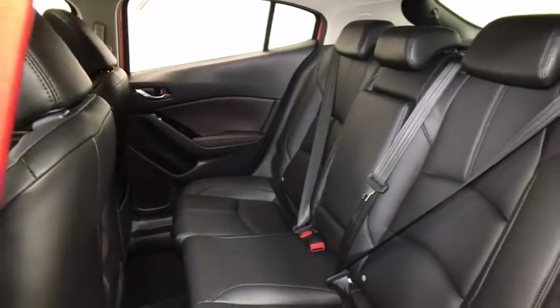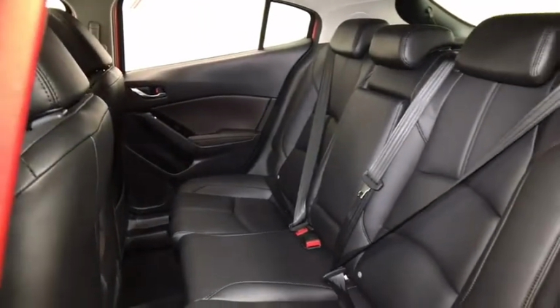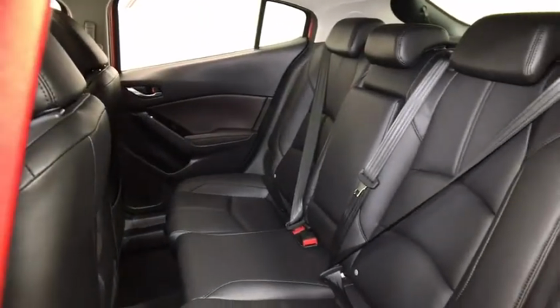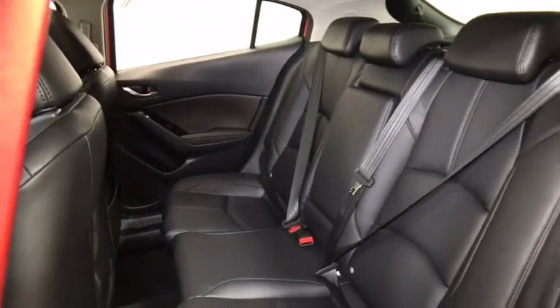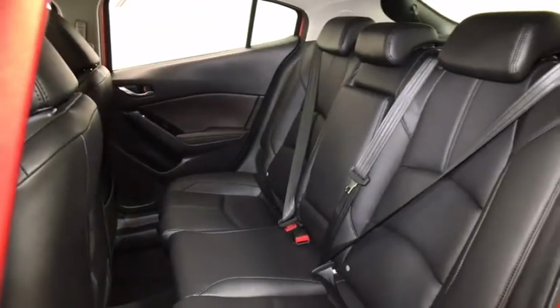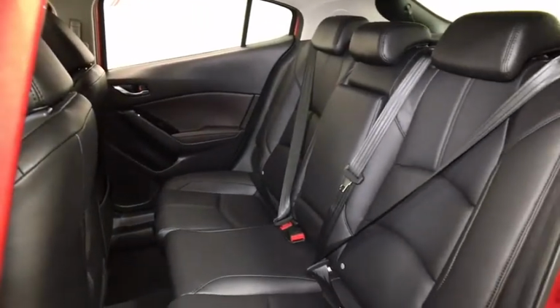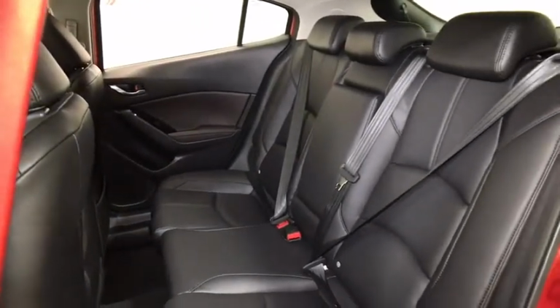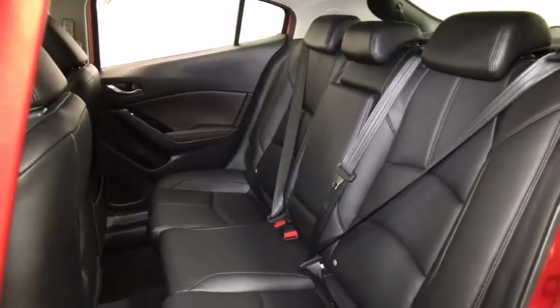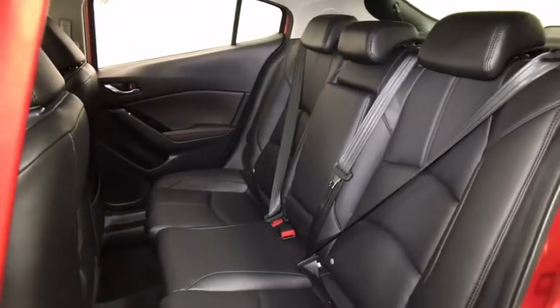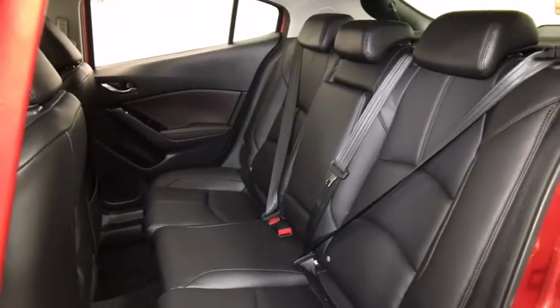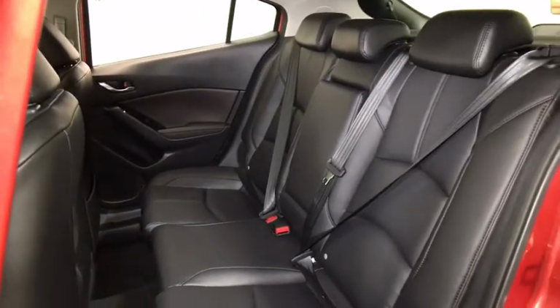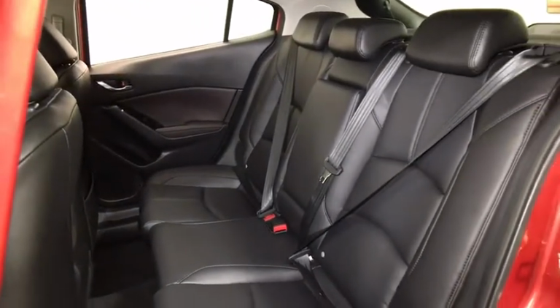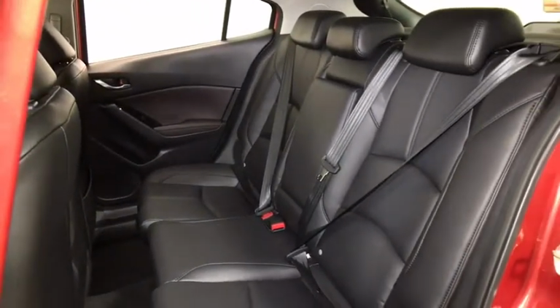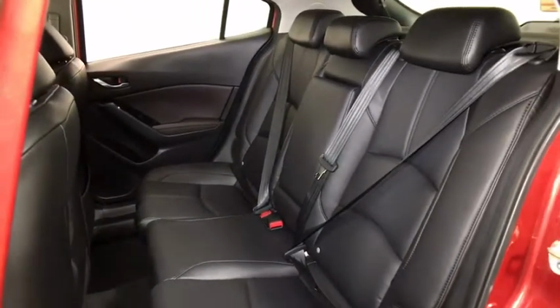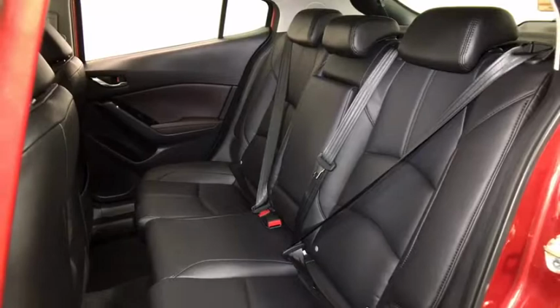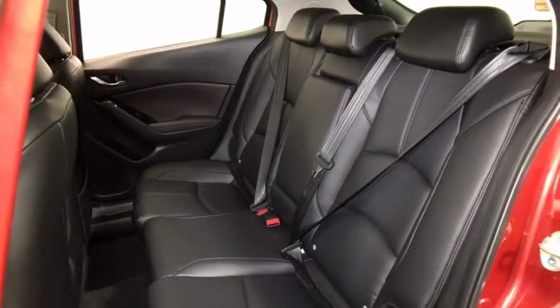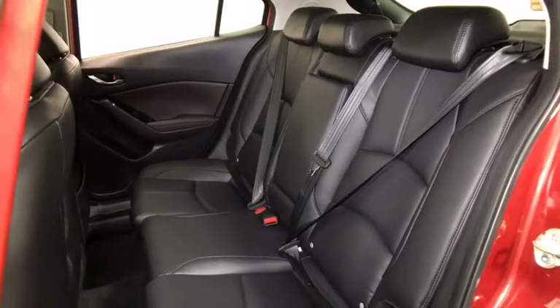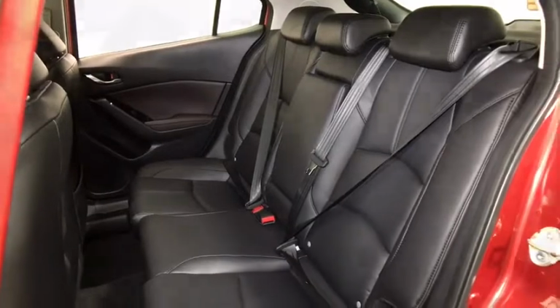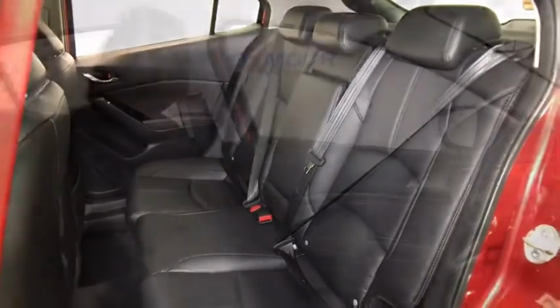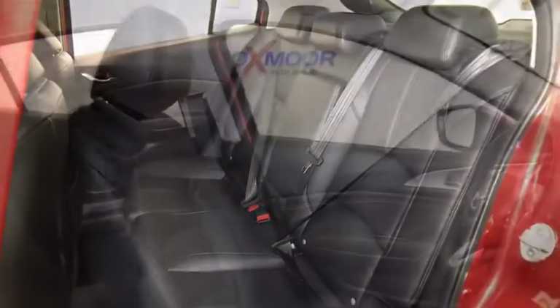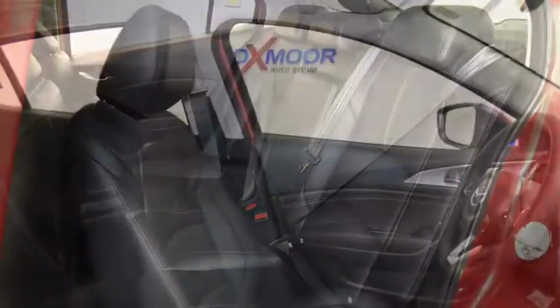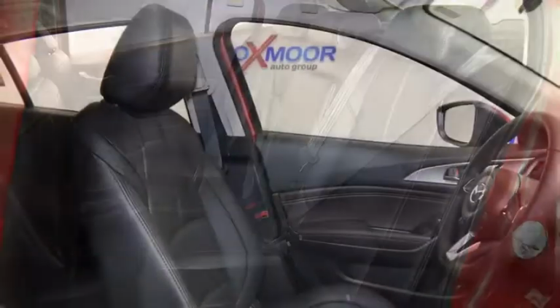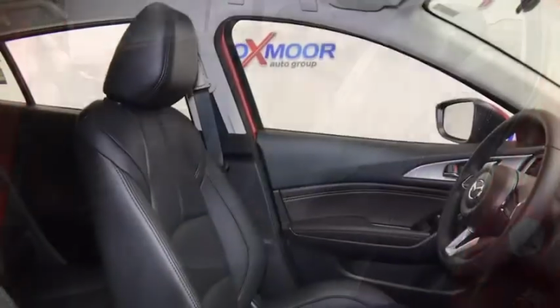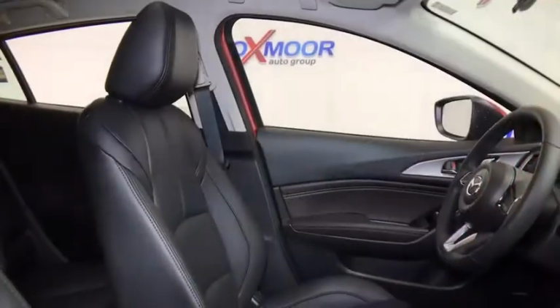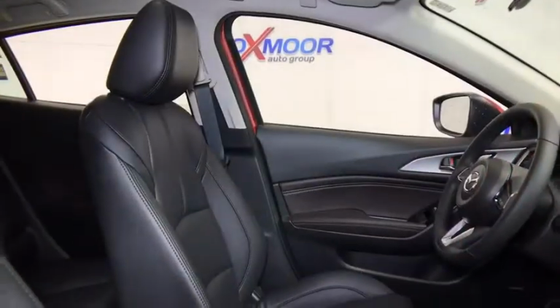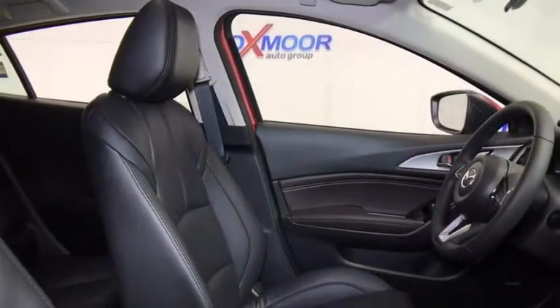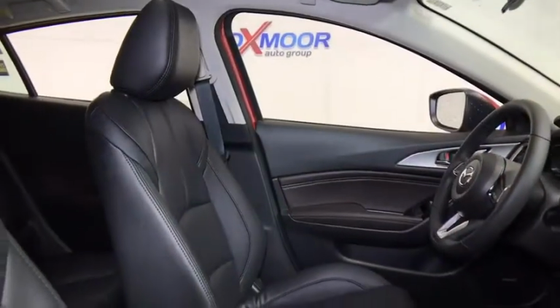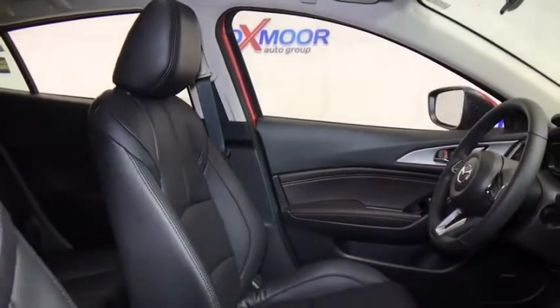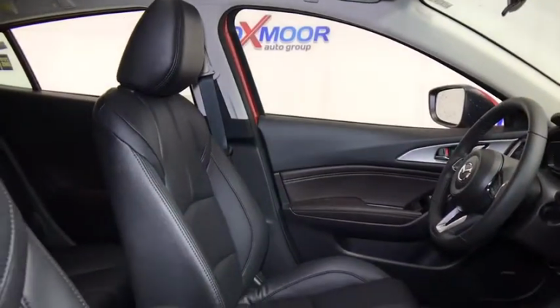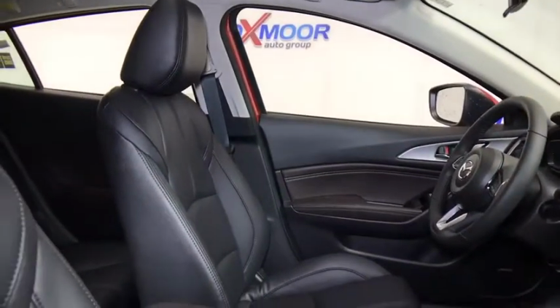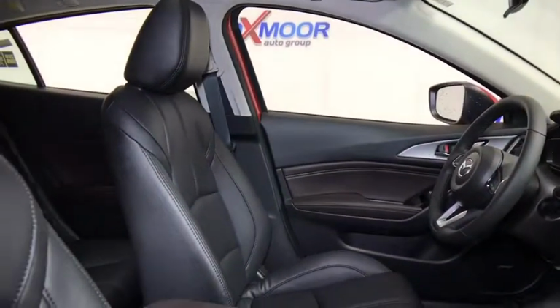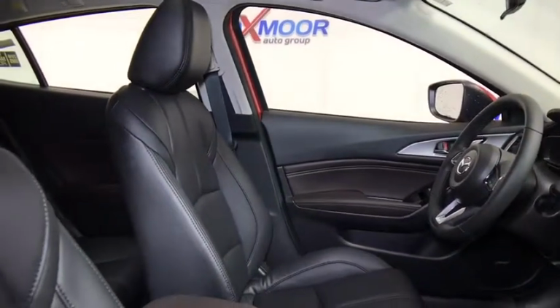Panic alarm, driver vanity mirror, tilt steering wheel, front bucket seats, rear window wiper.